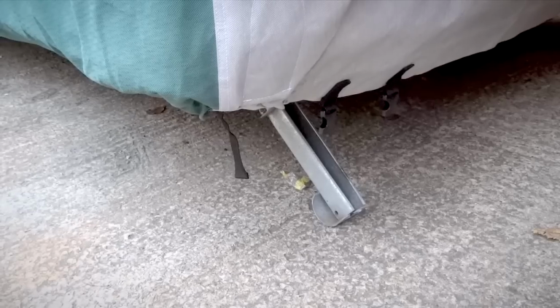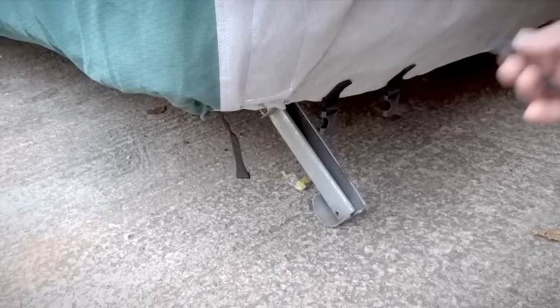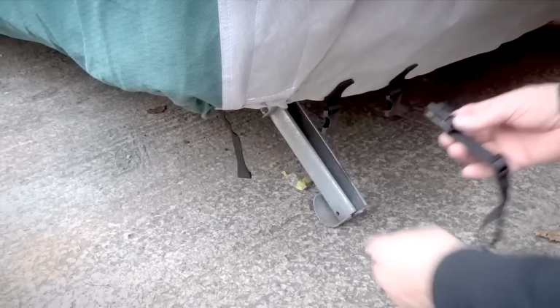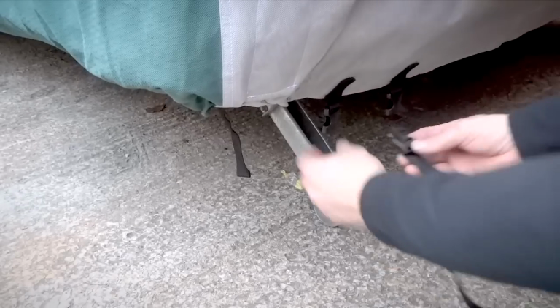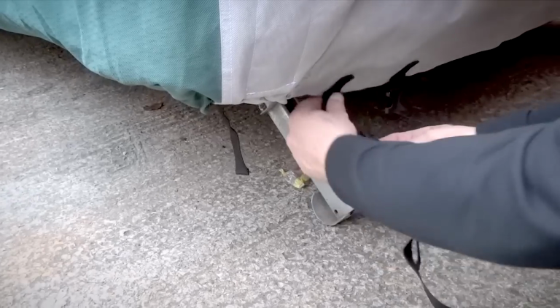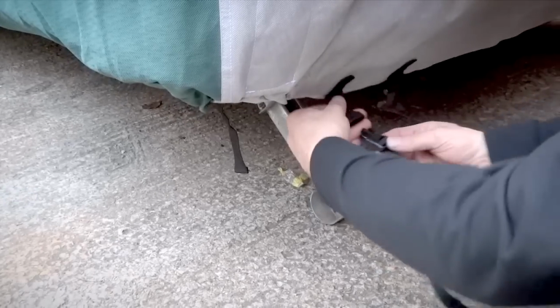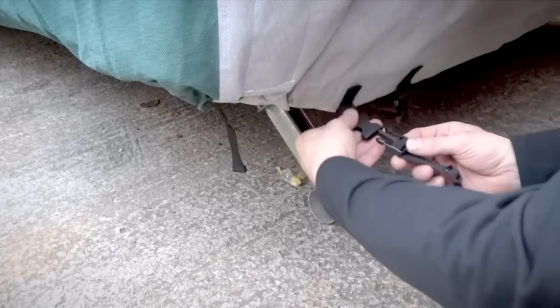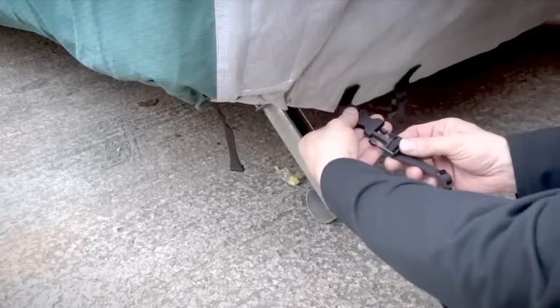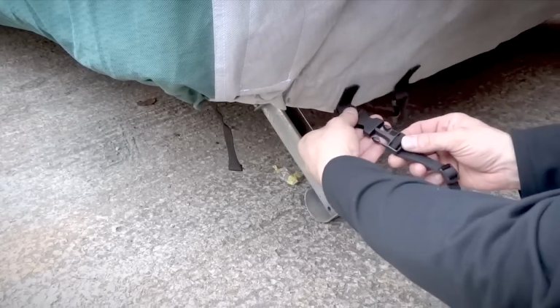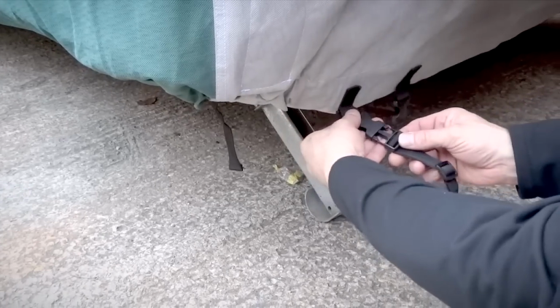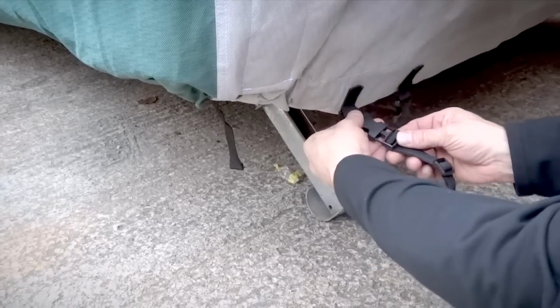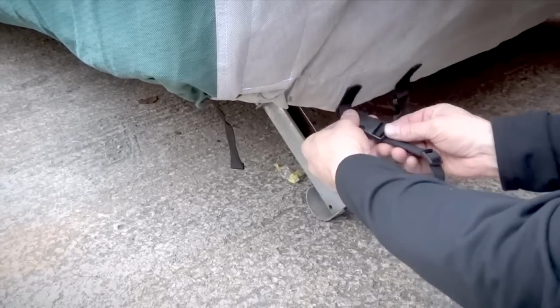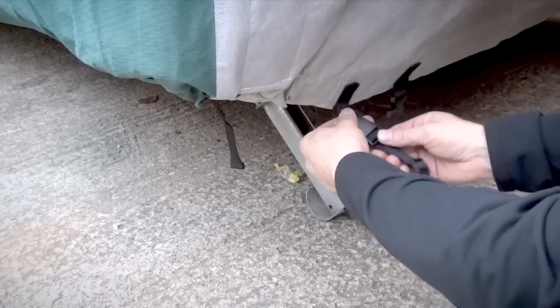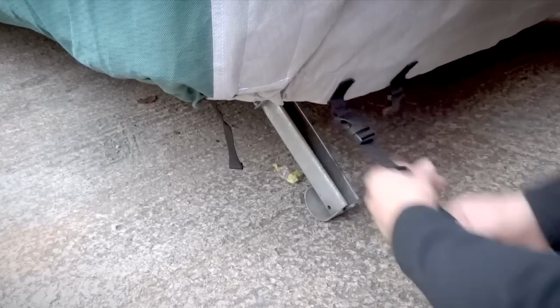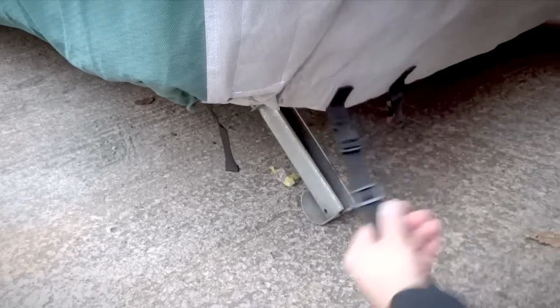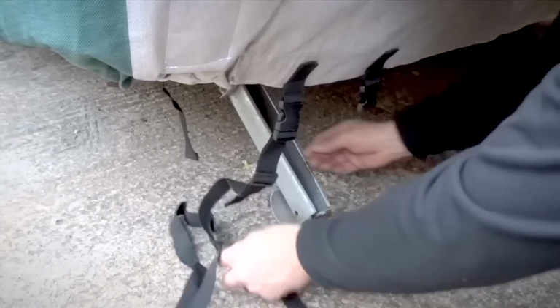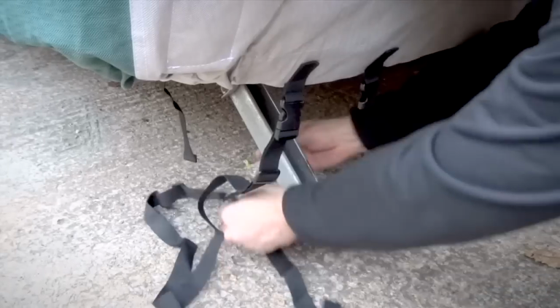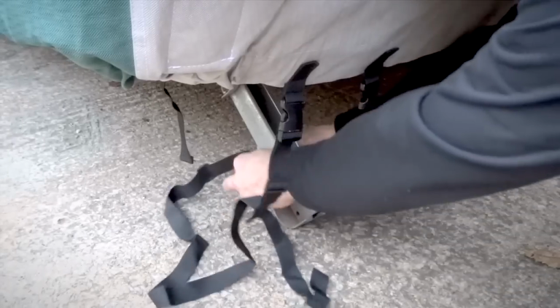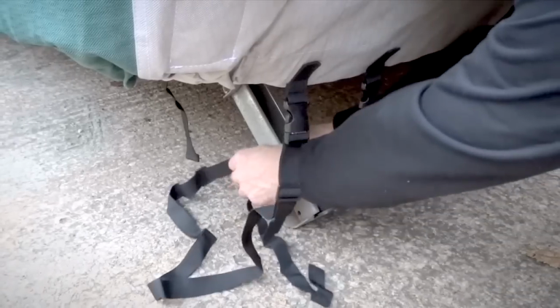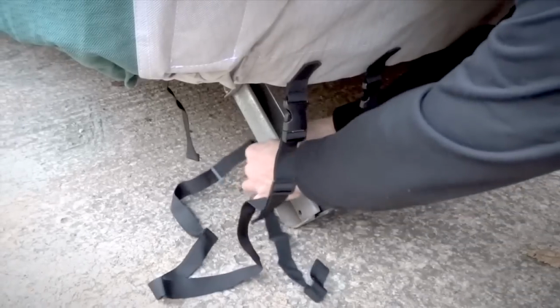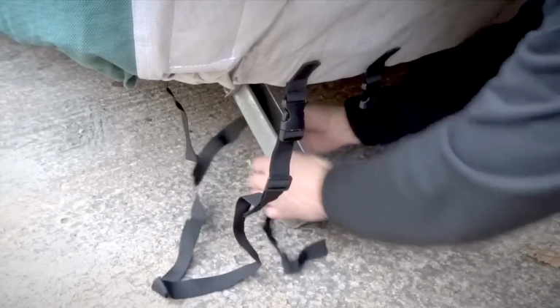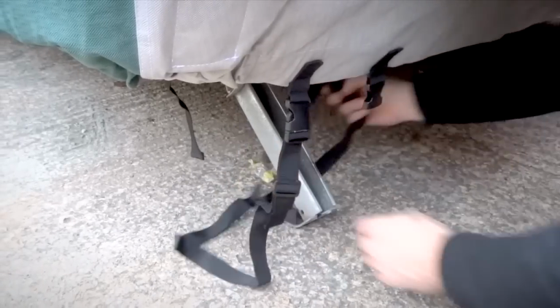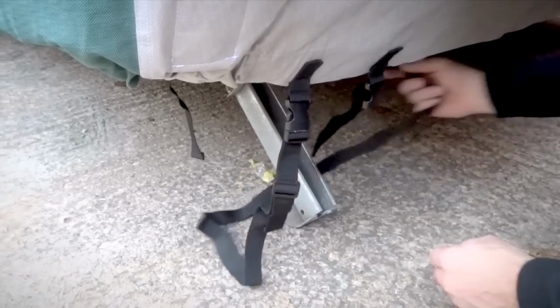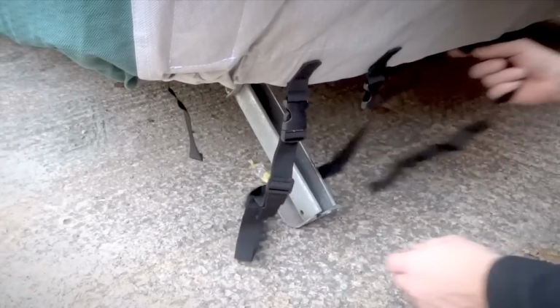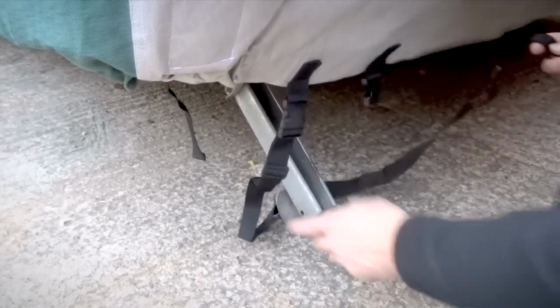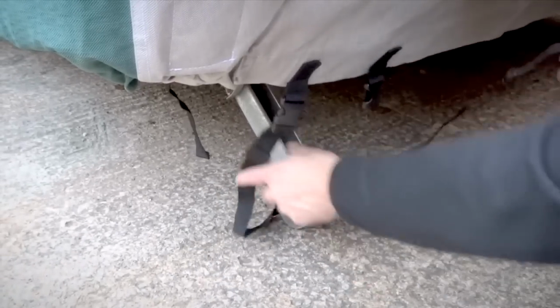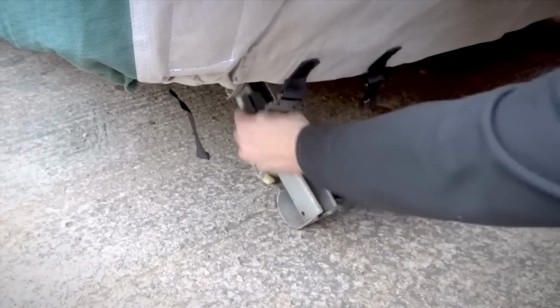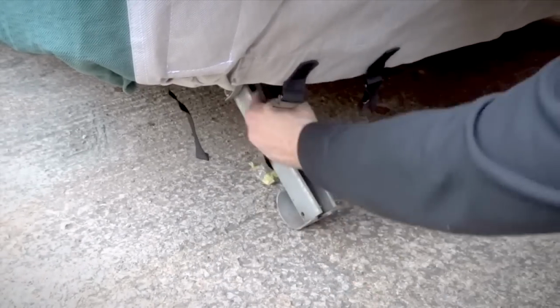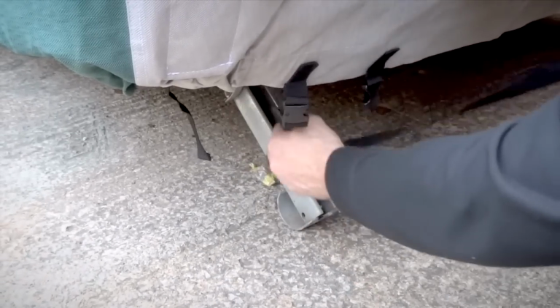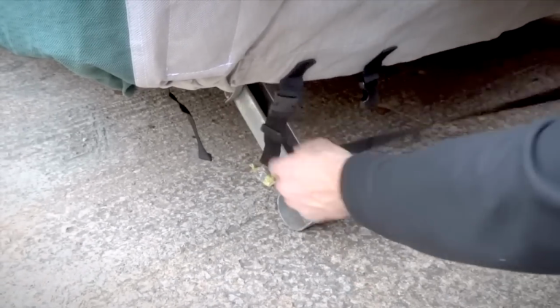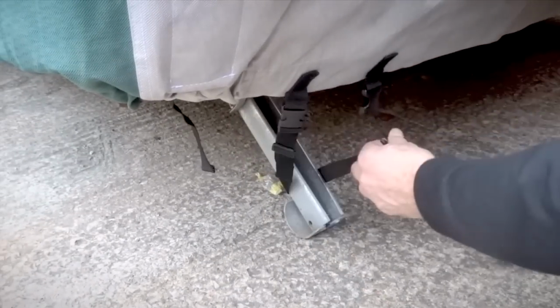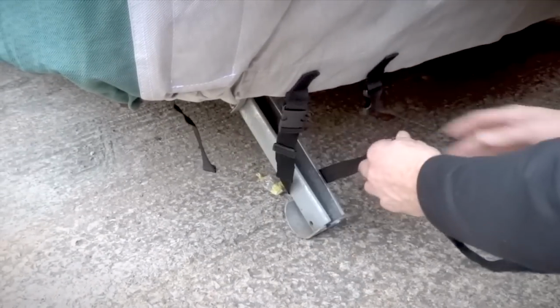Next, fasten the strapping into the left clip and pass around the steady and into the right clip and tighten.